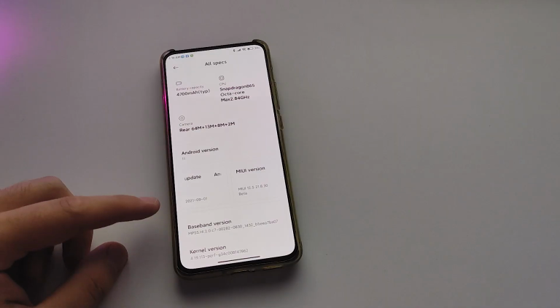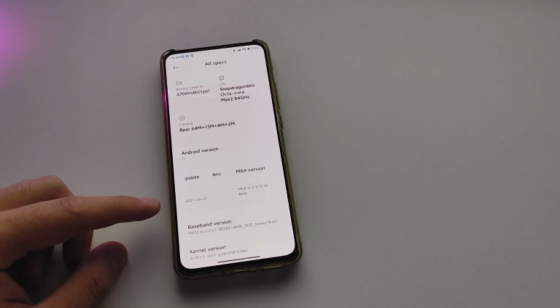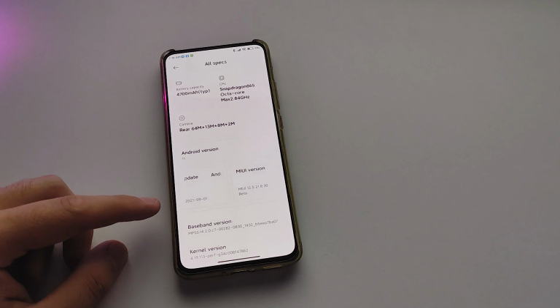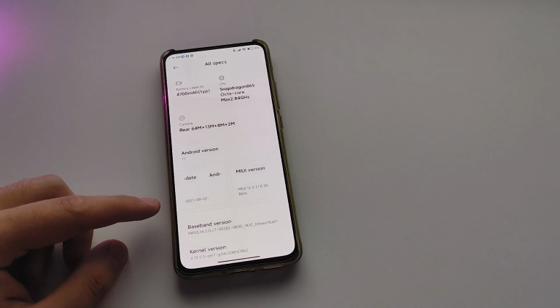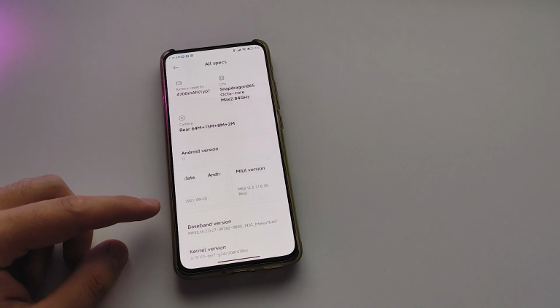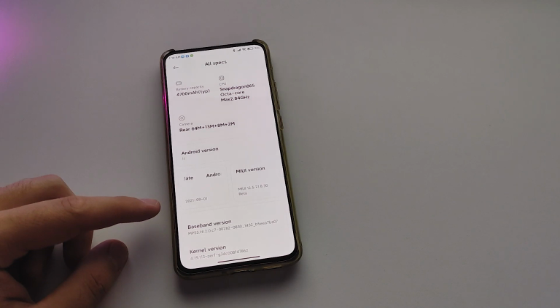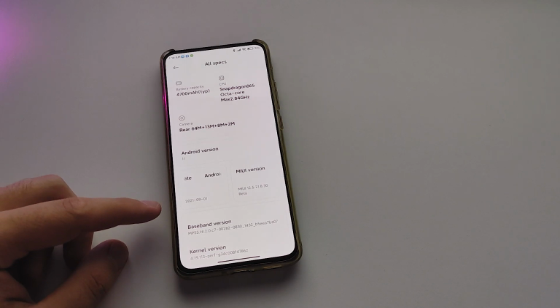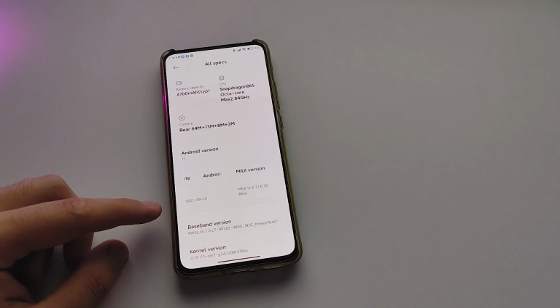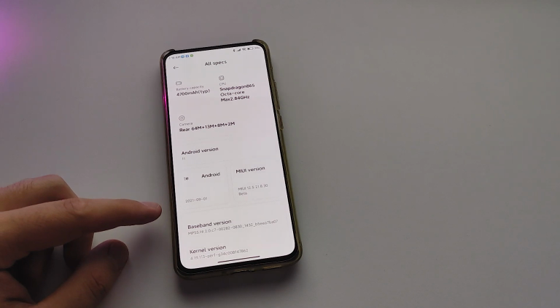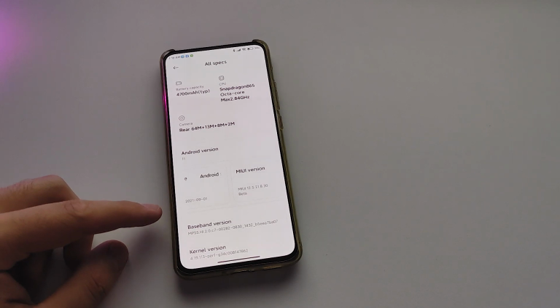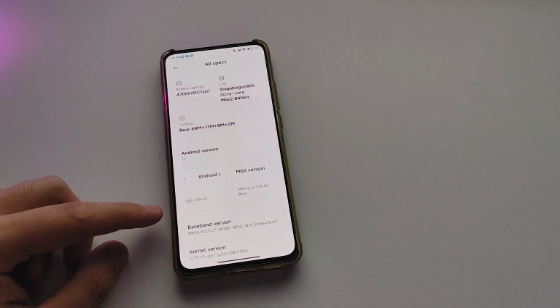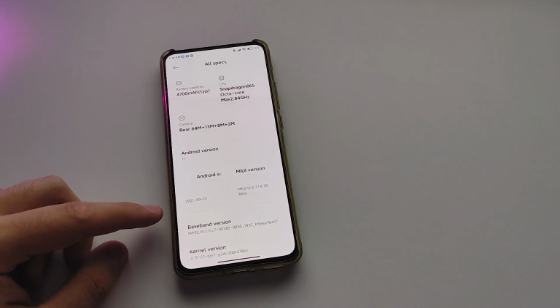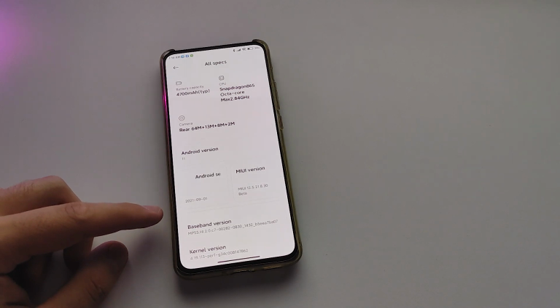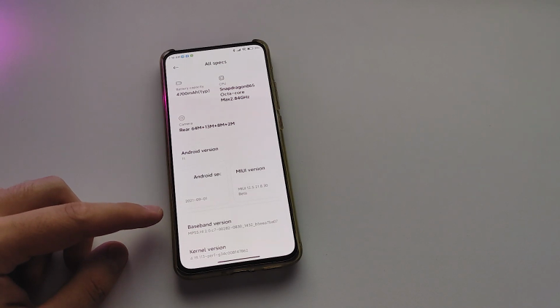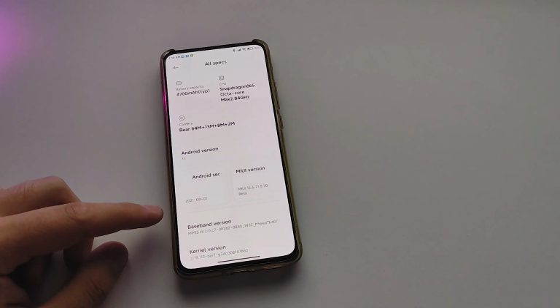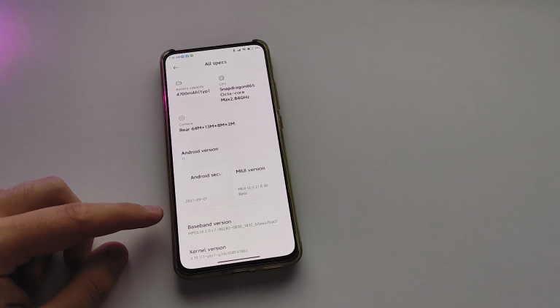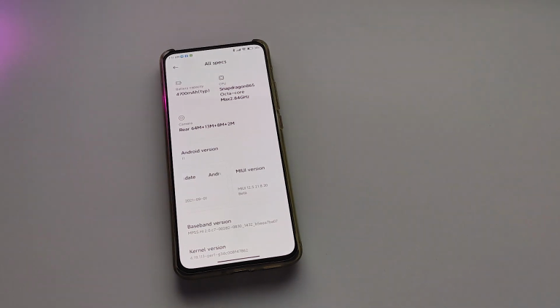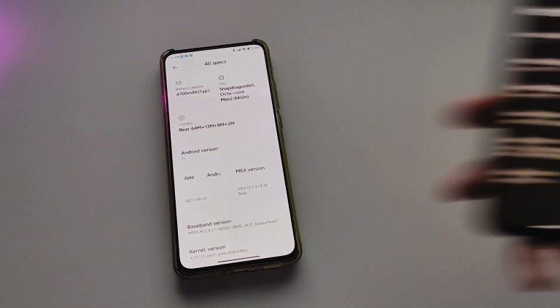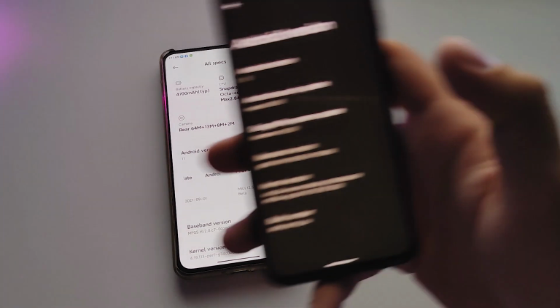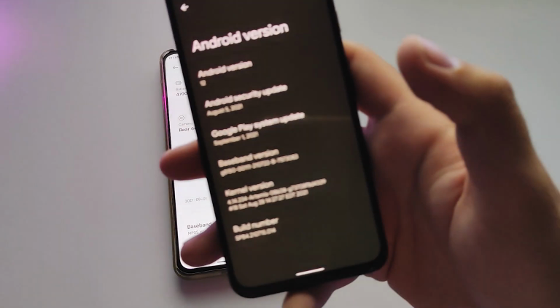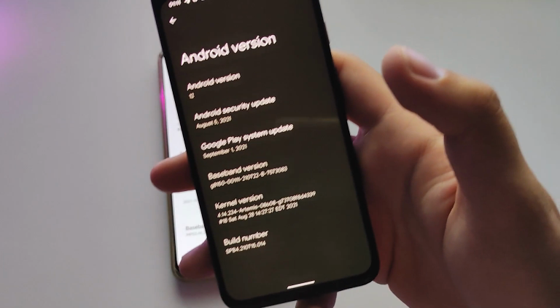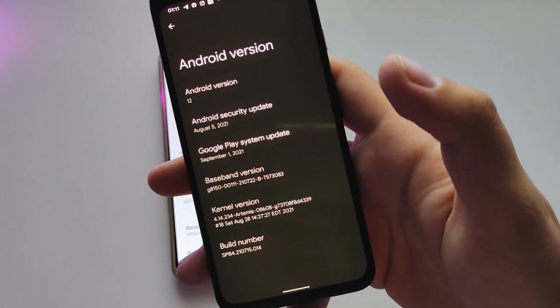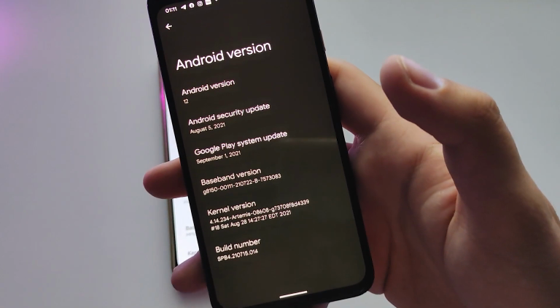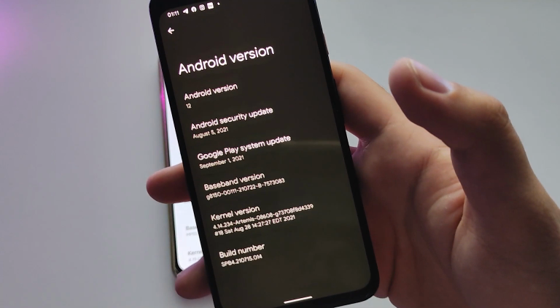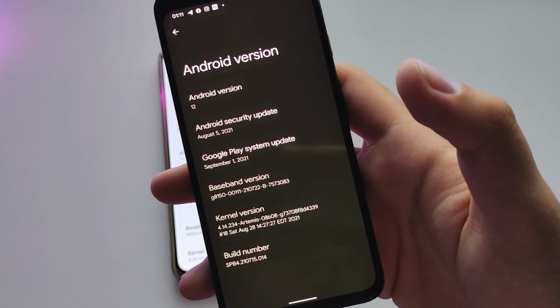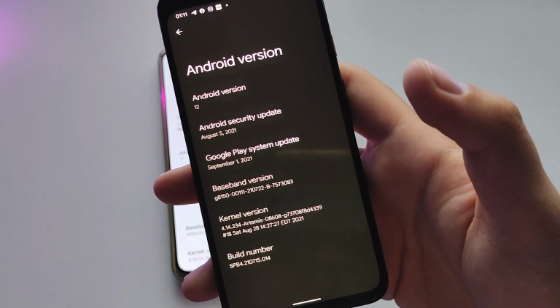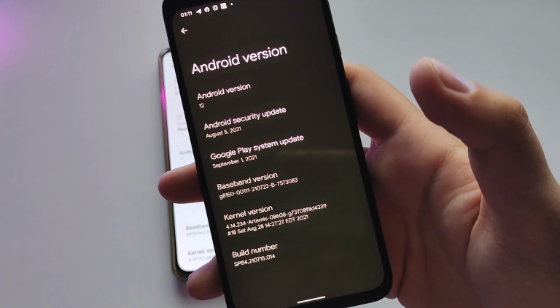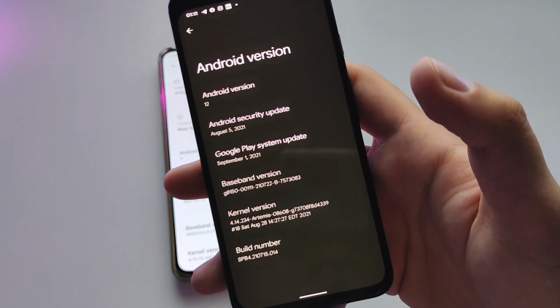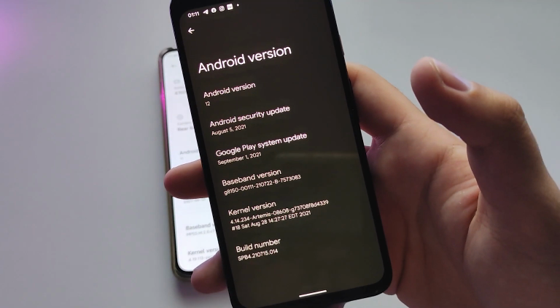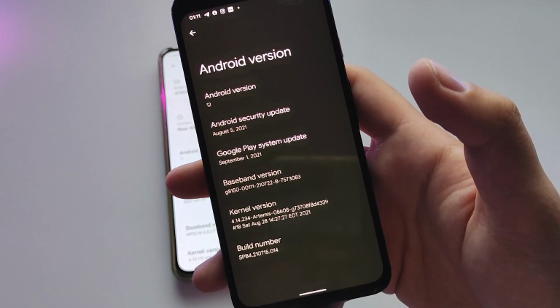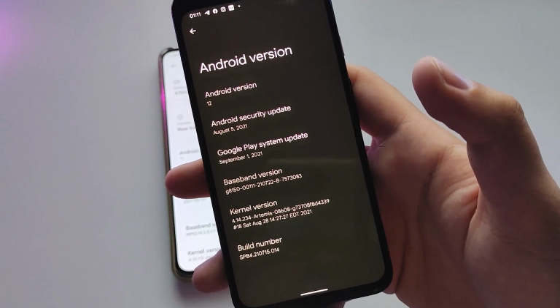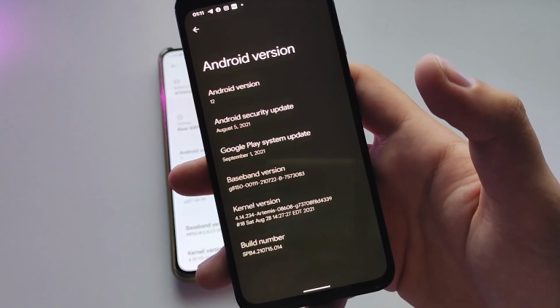First, the security page date changed to September 1, while Google Pixels are still using the older security patch.